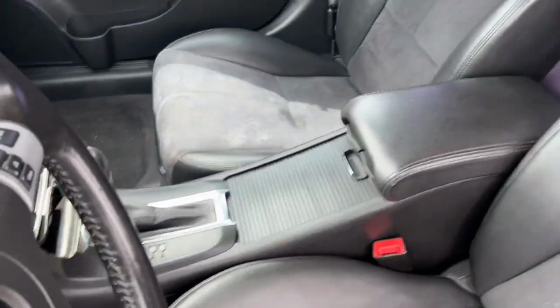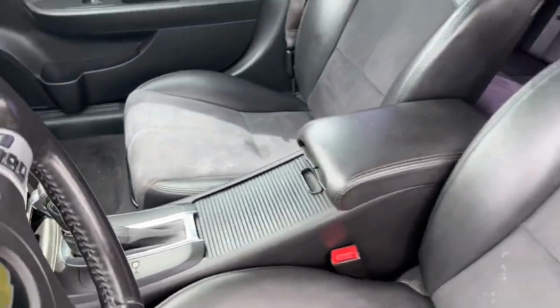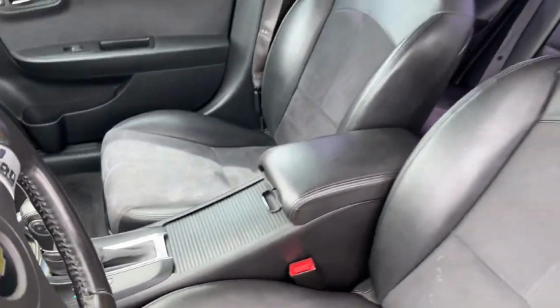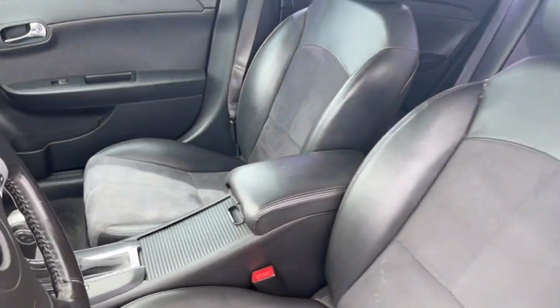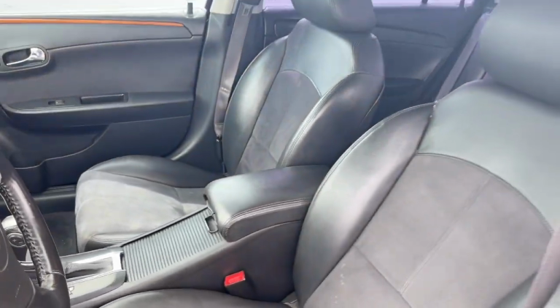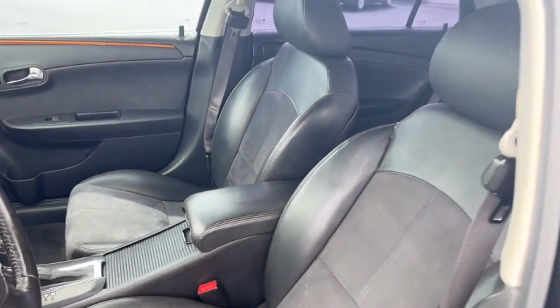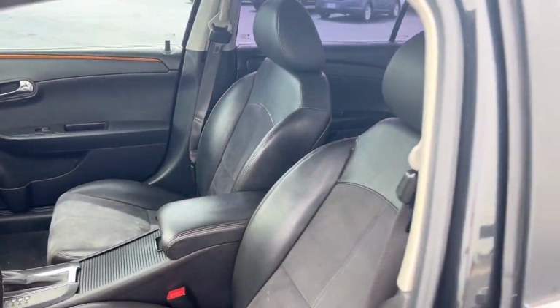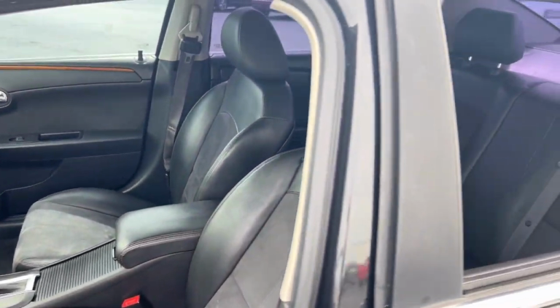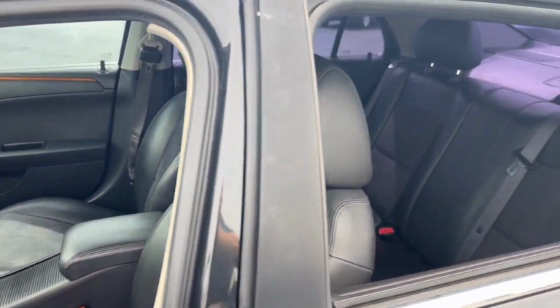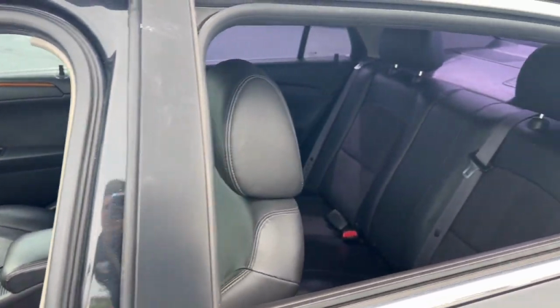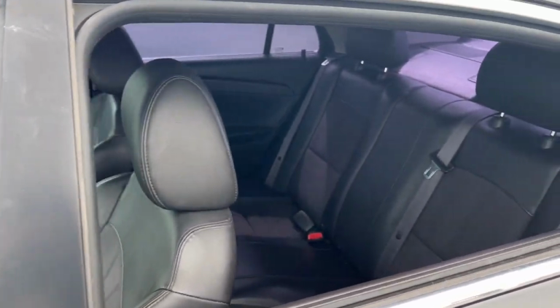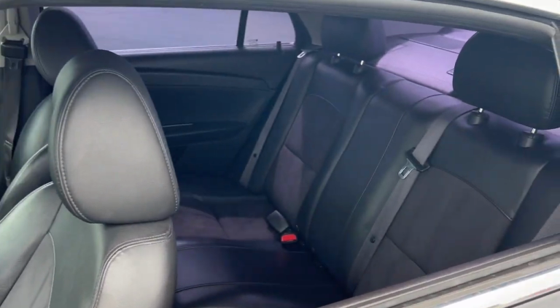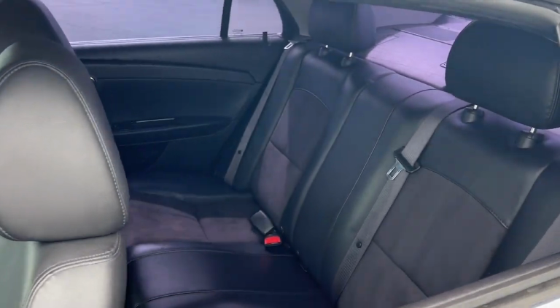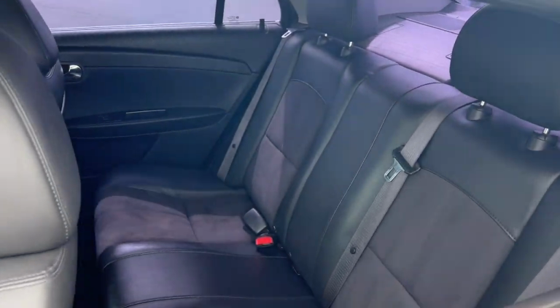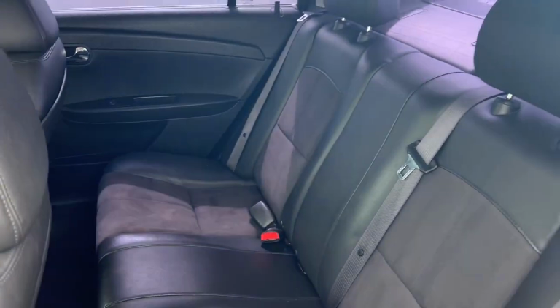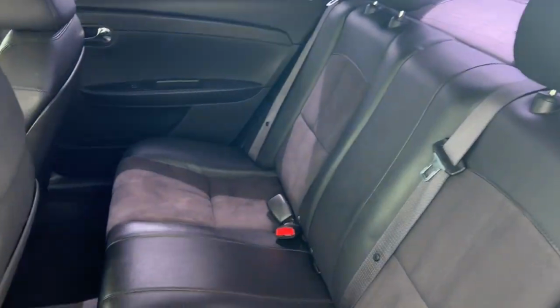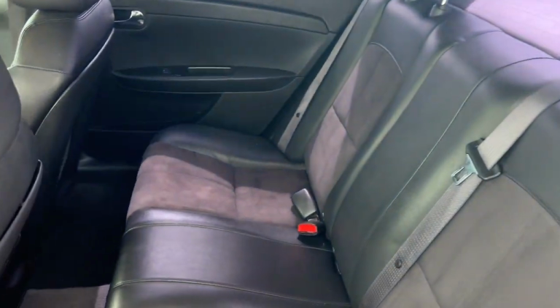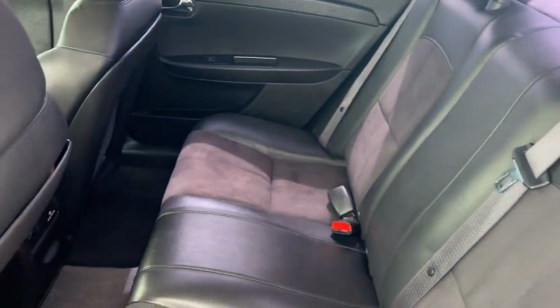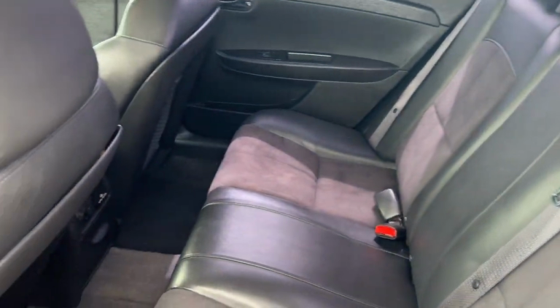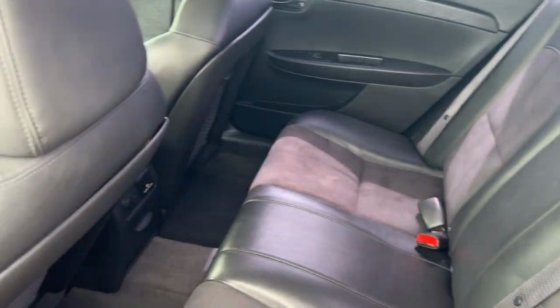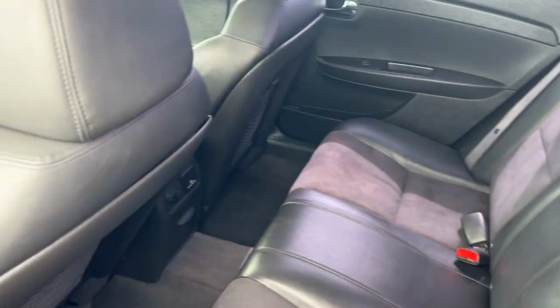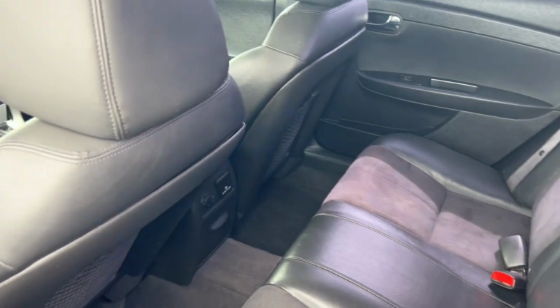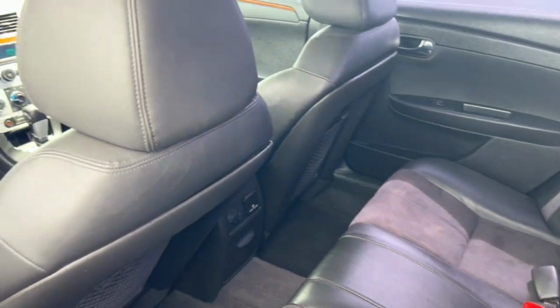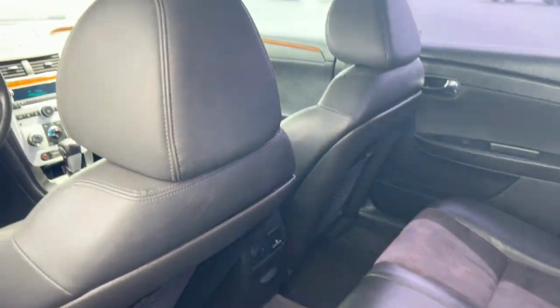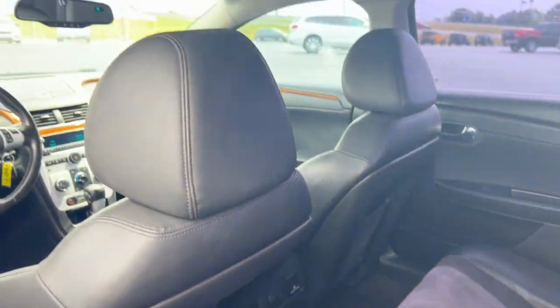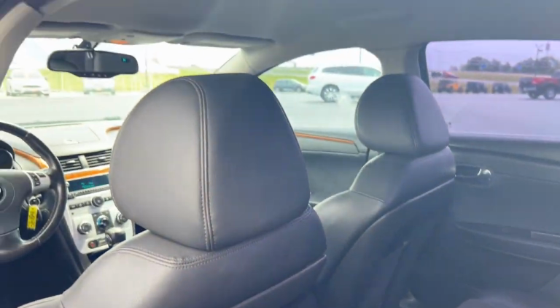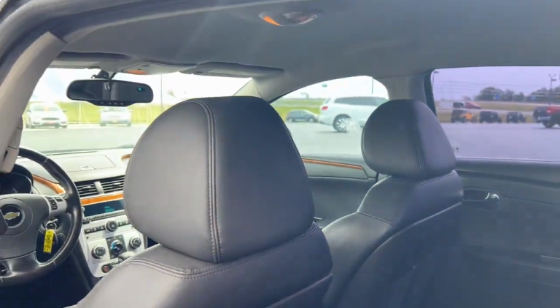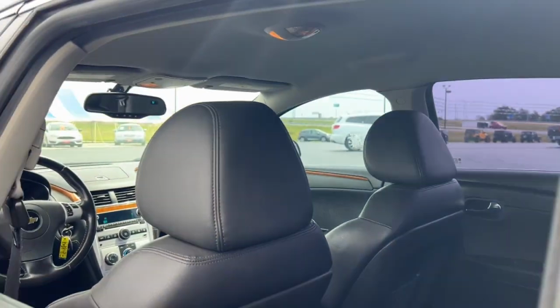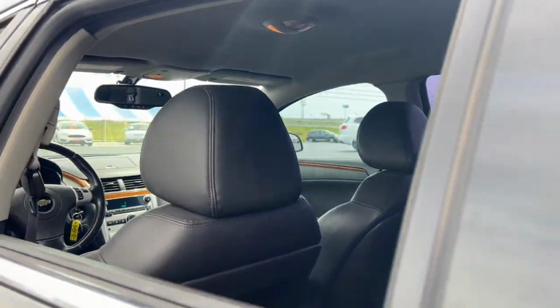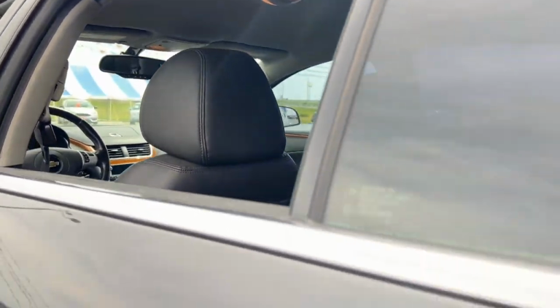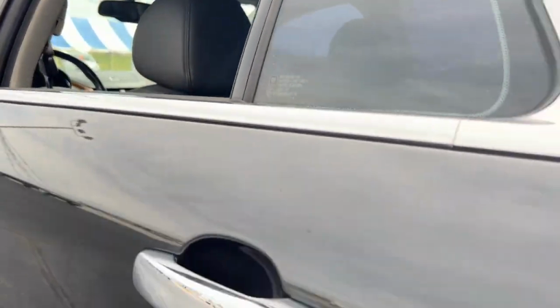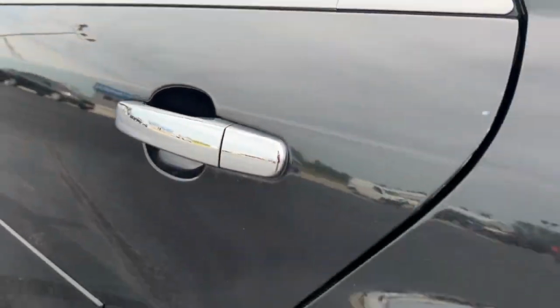Delight in the drive while advanced technology protects and entertains your most precious cargo. Get into the Malibu.